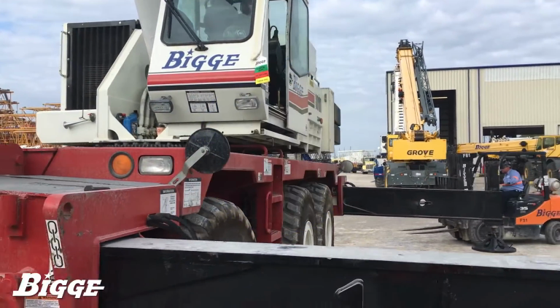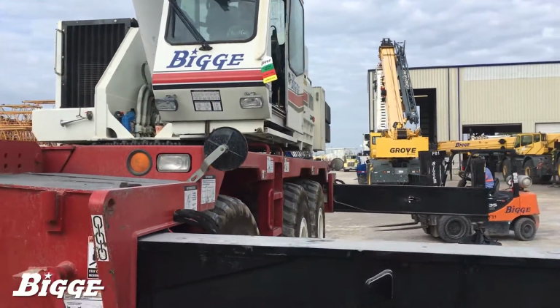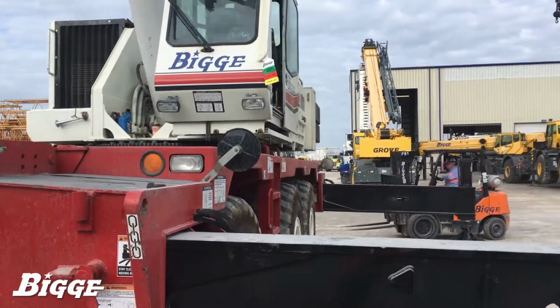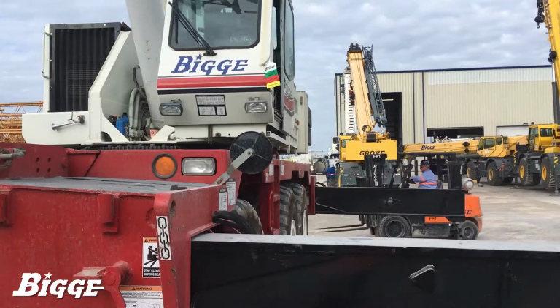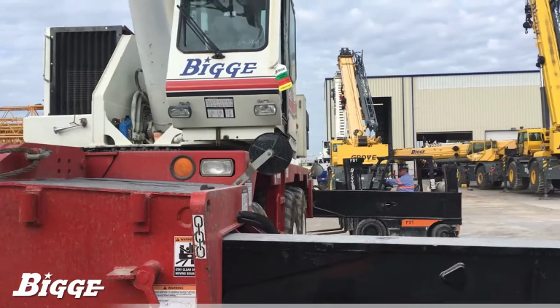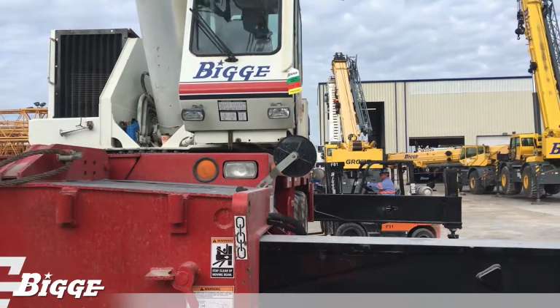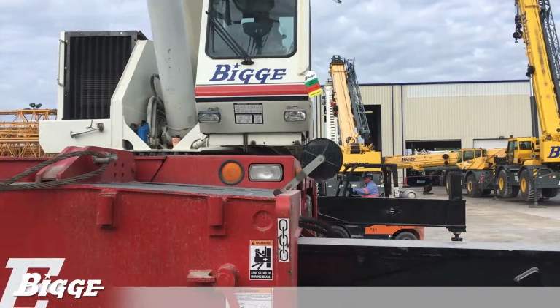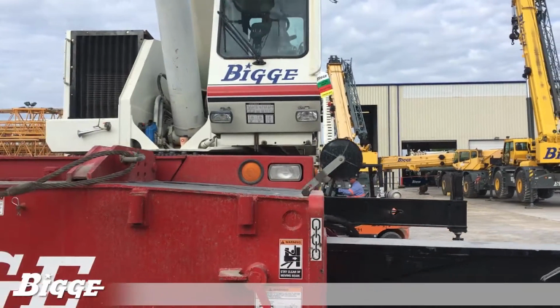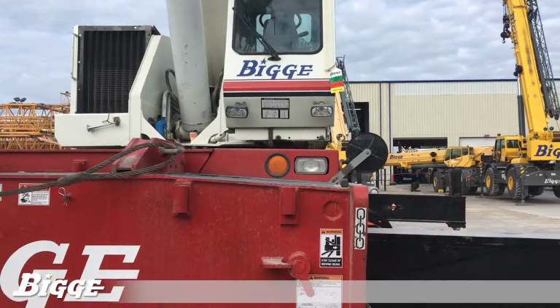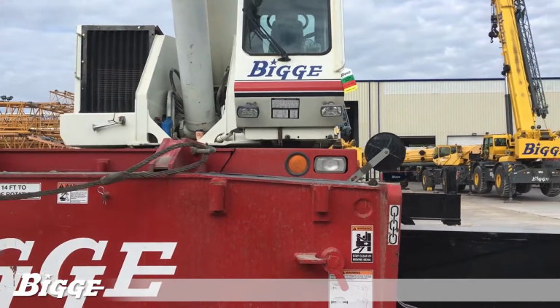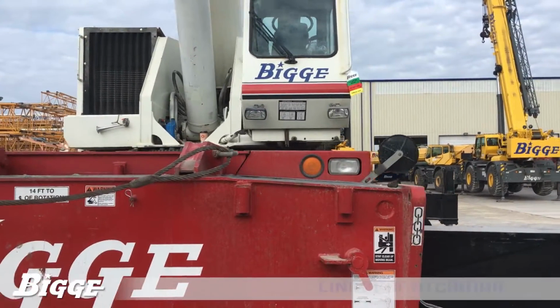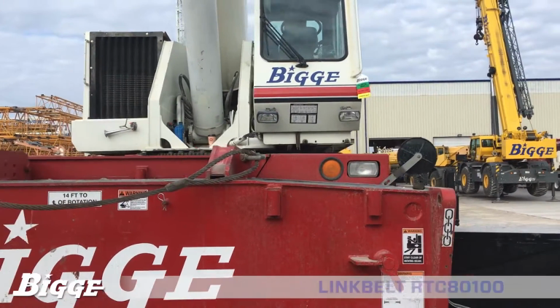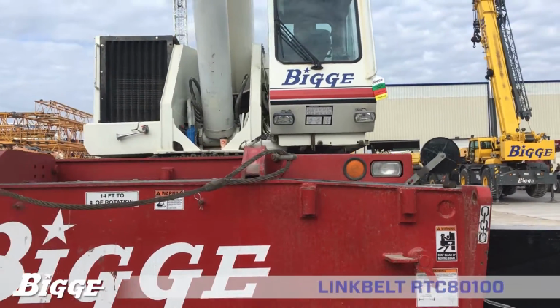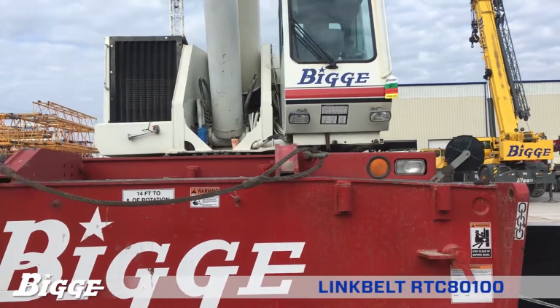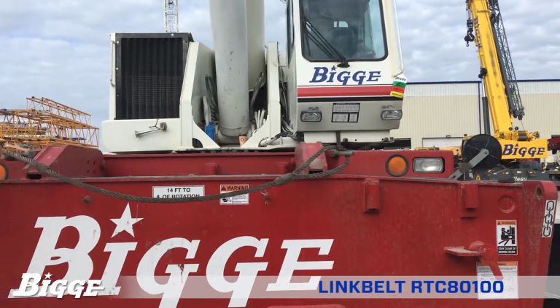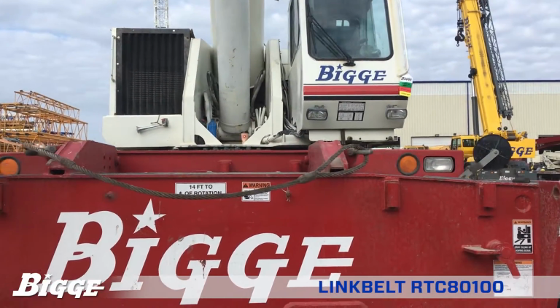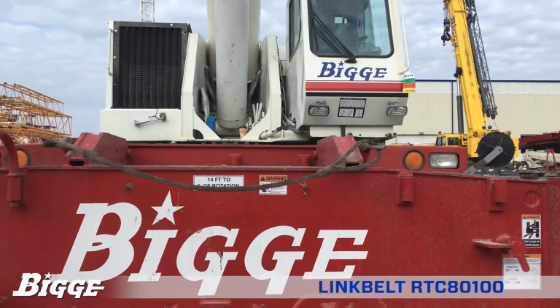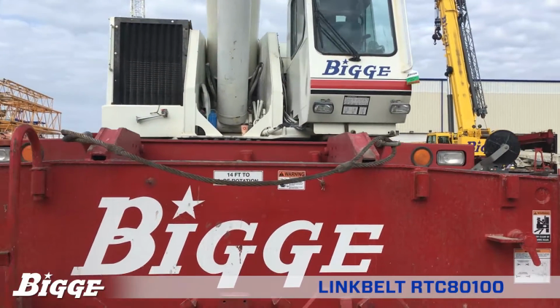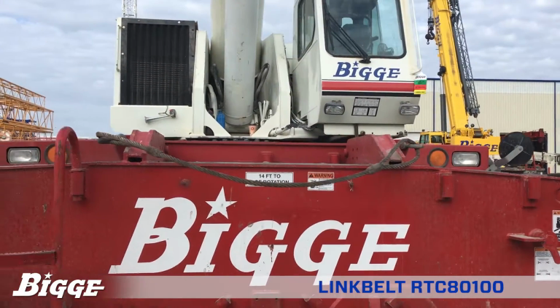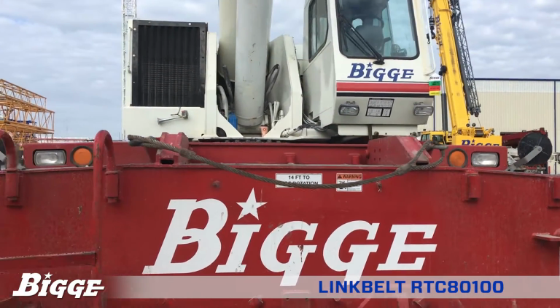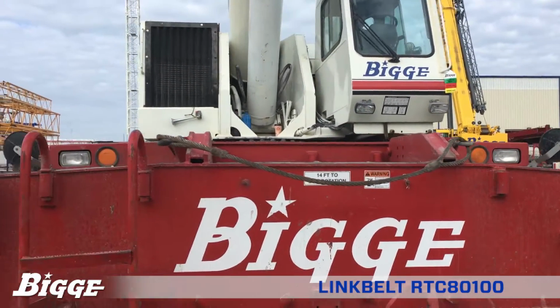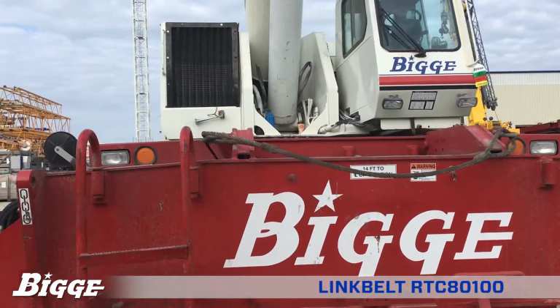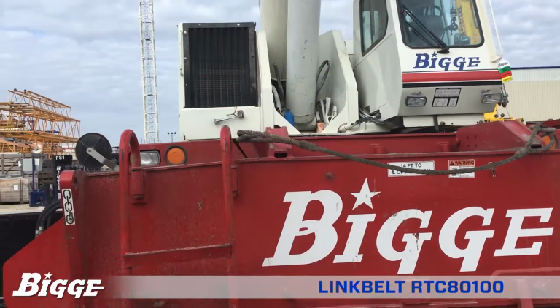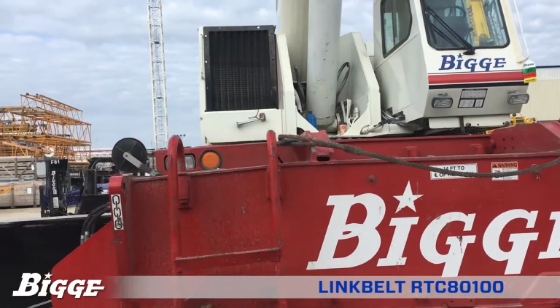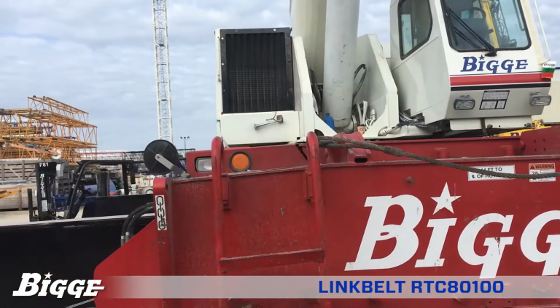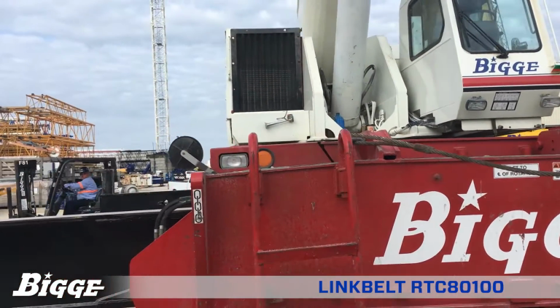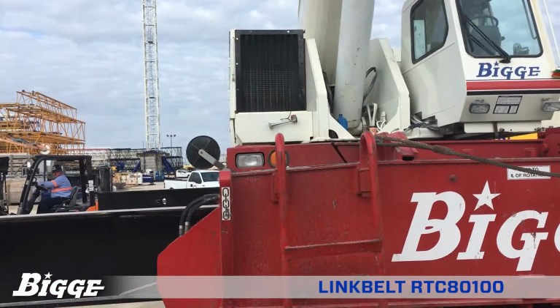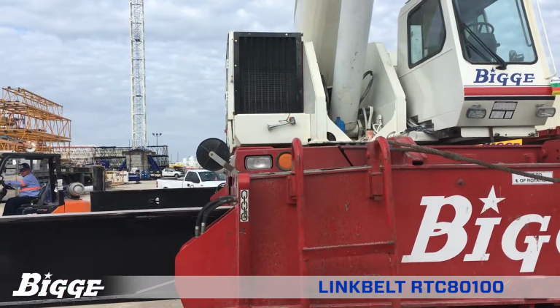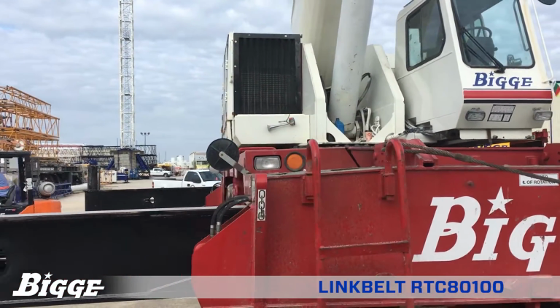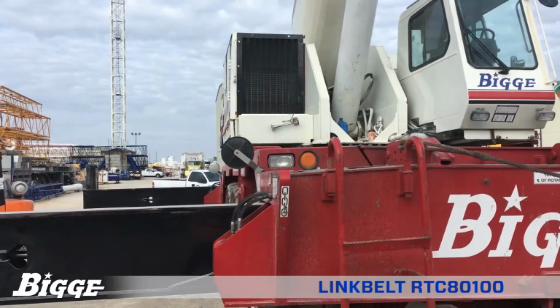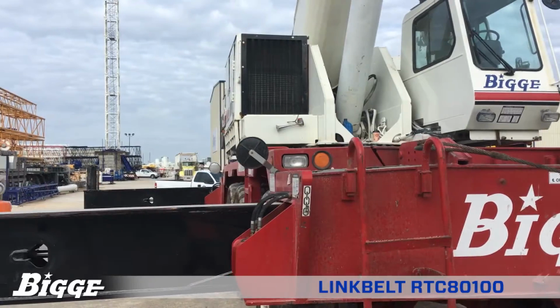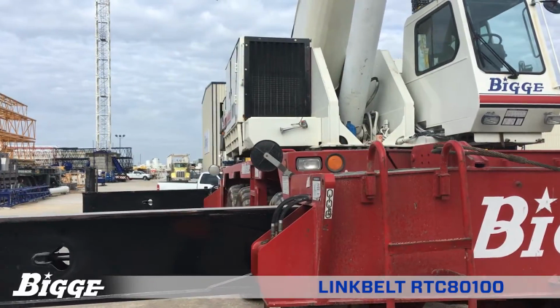The Link-Belt RTC 8100 is an outstanding, durable, and versatile 100-ton rough-terrain crane.